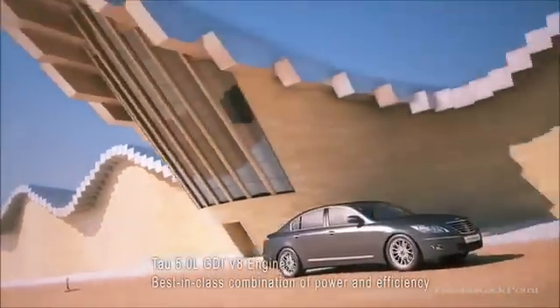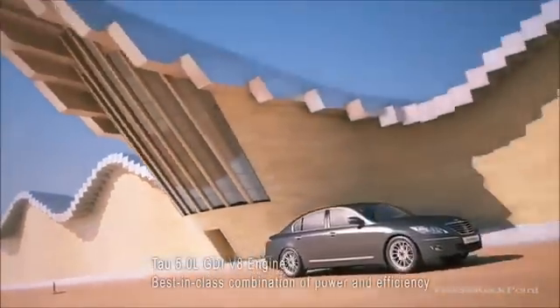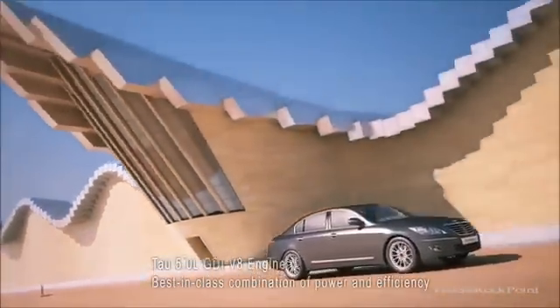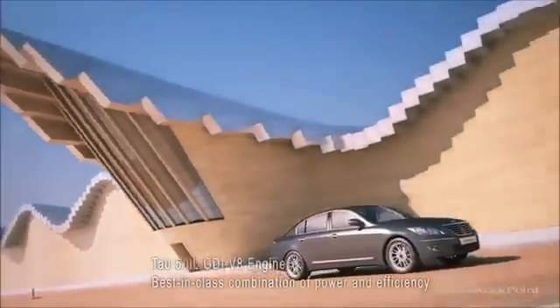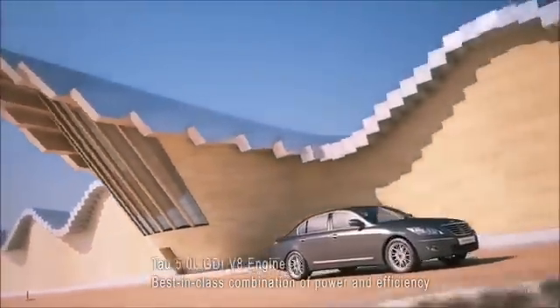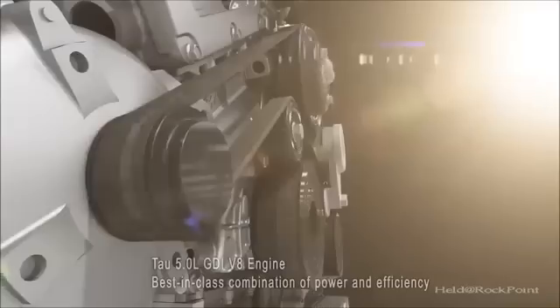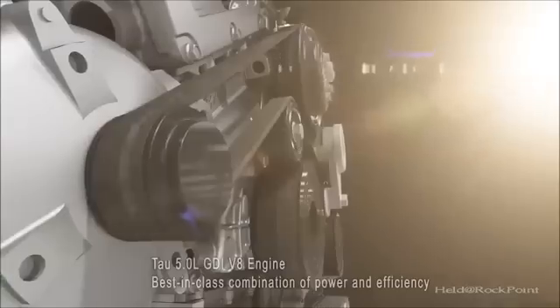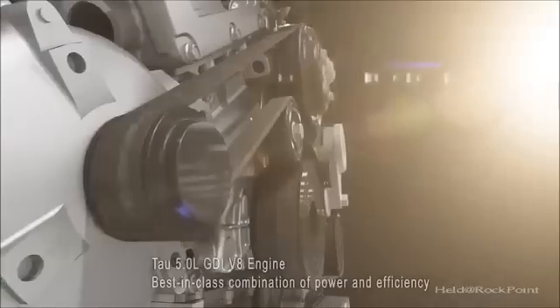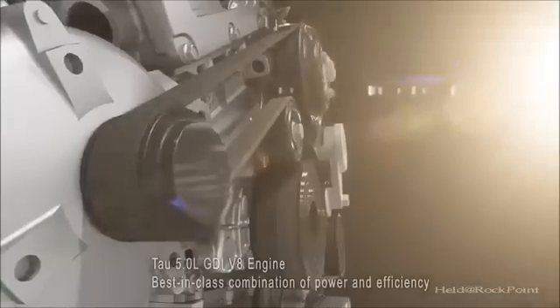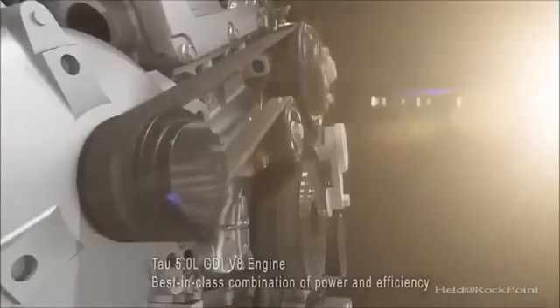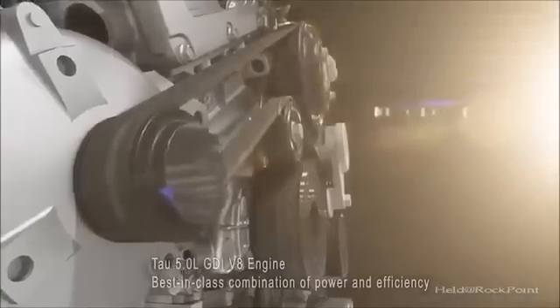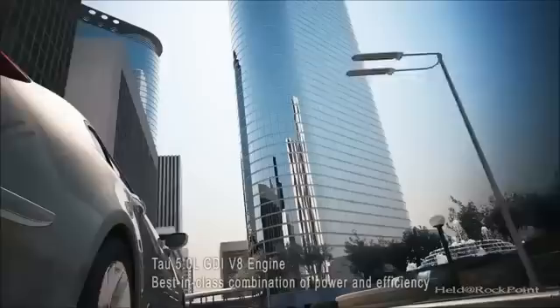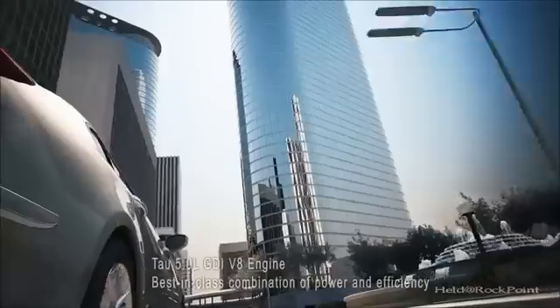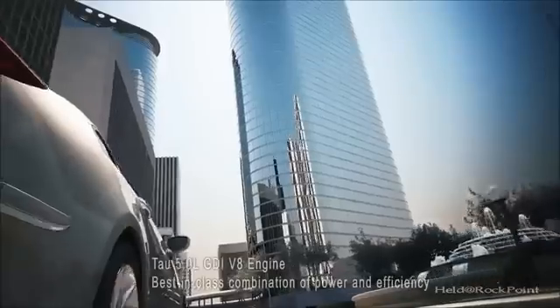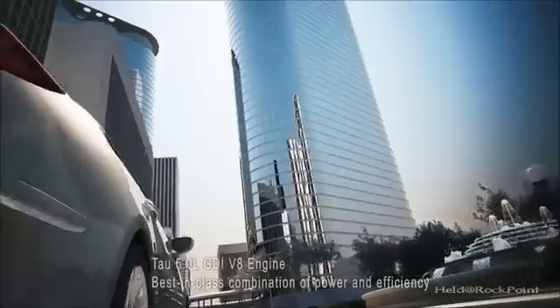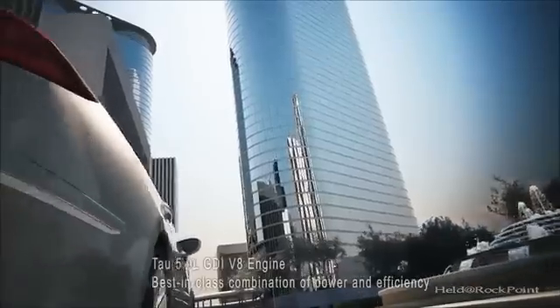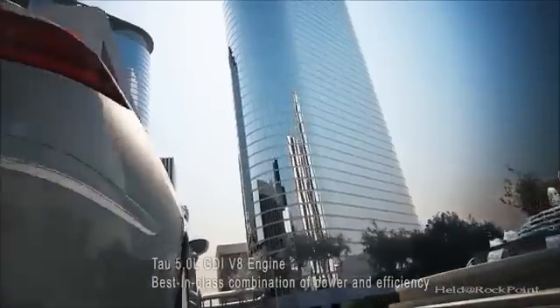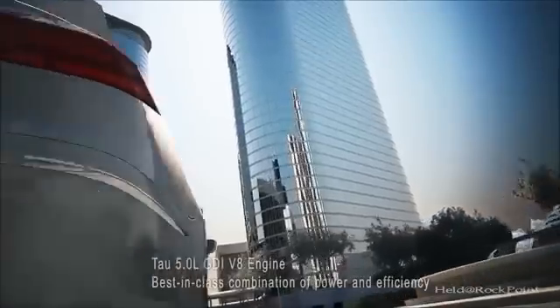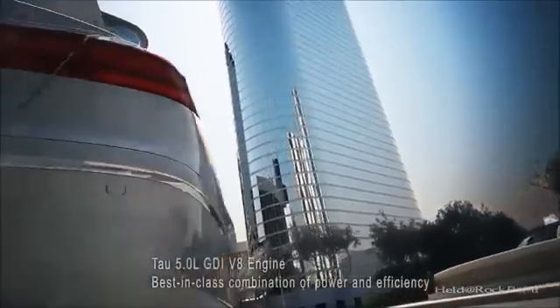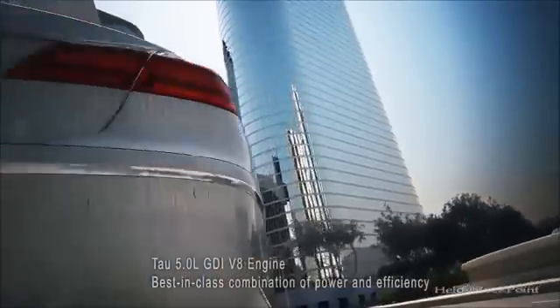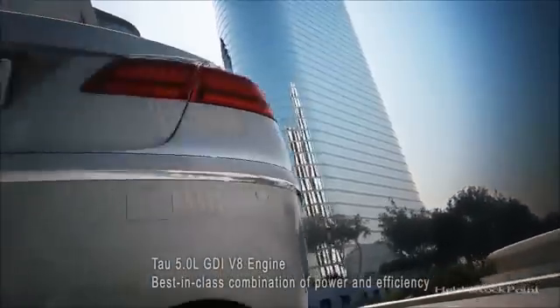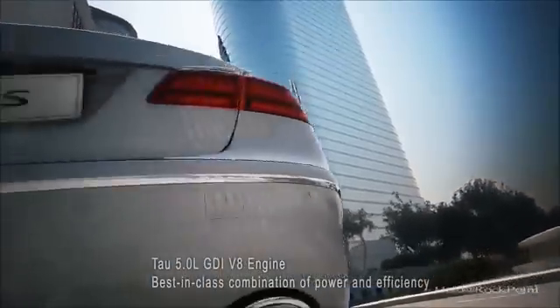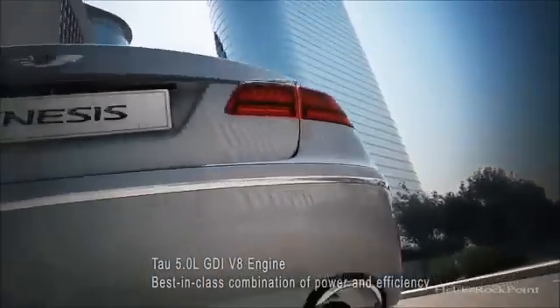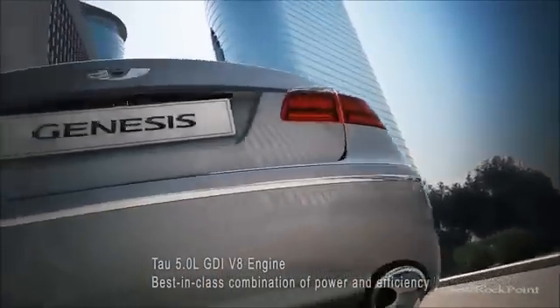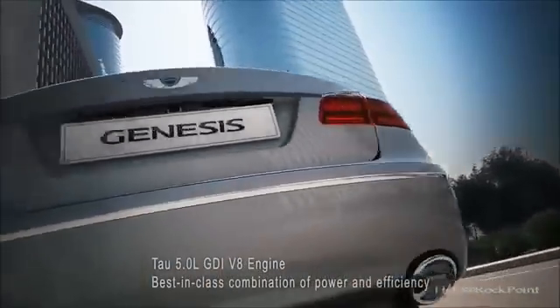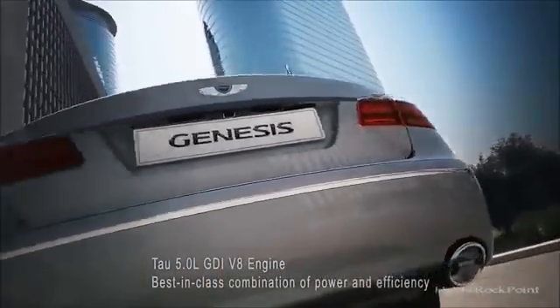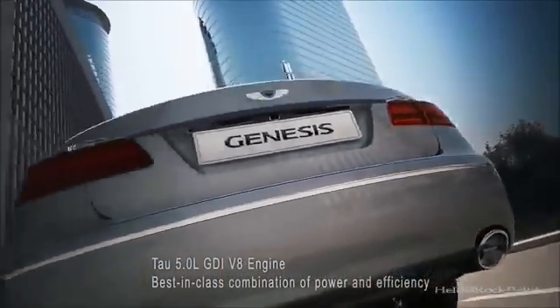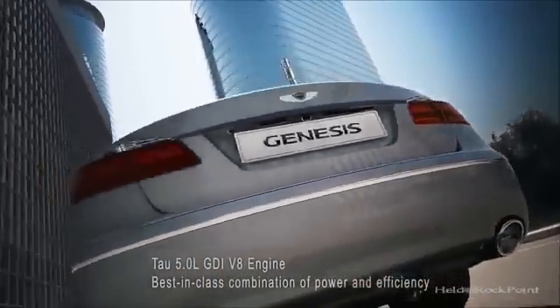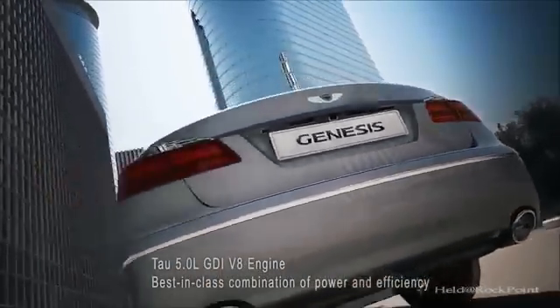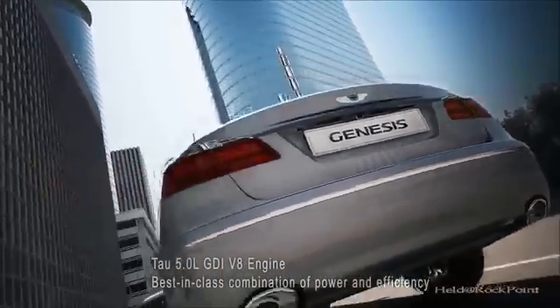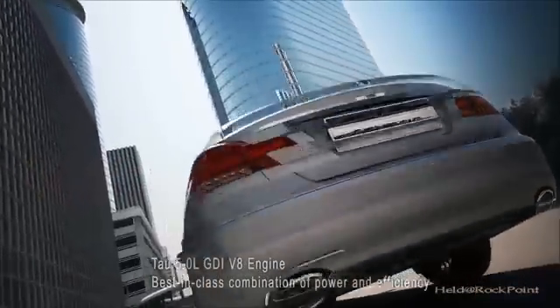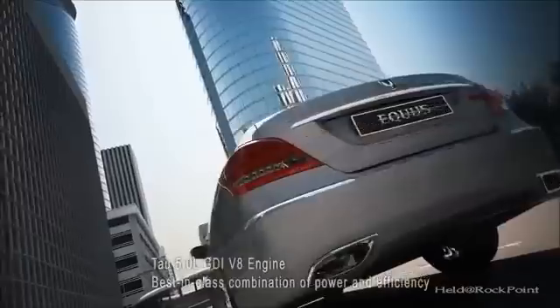Hyundai Motor continues to move forward with innovation and evolution for future engine technologies.